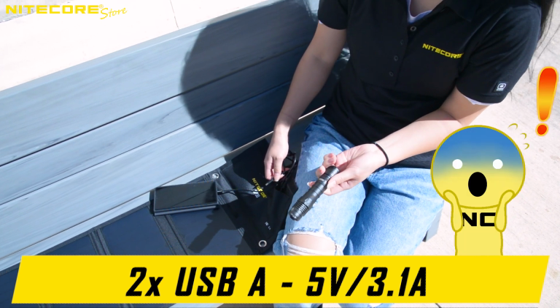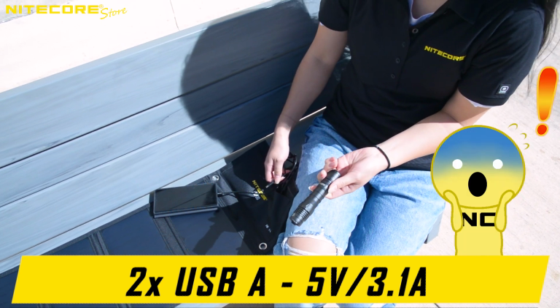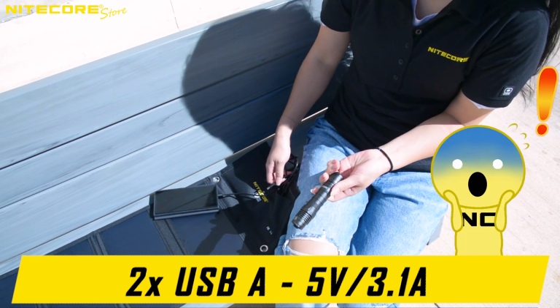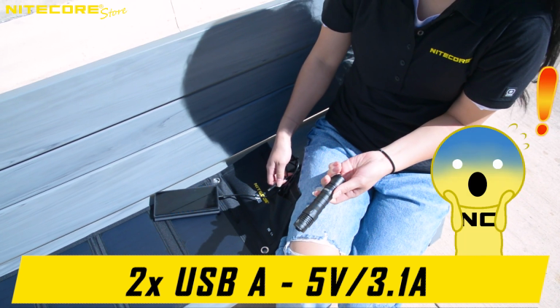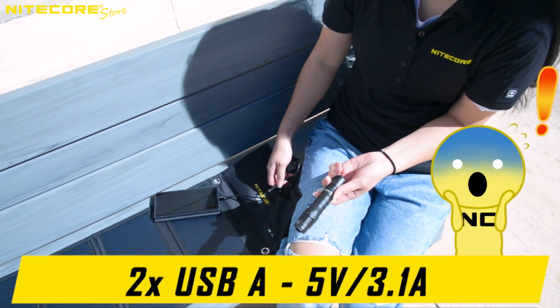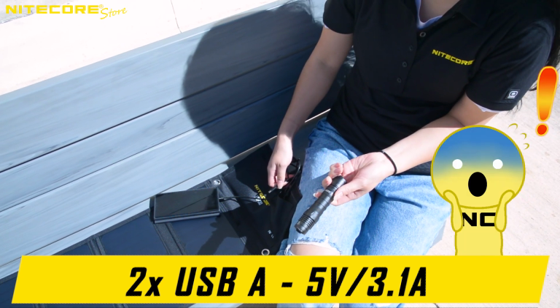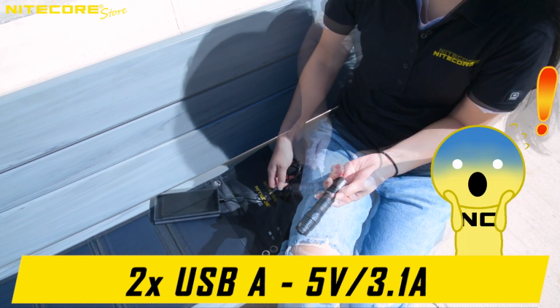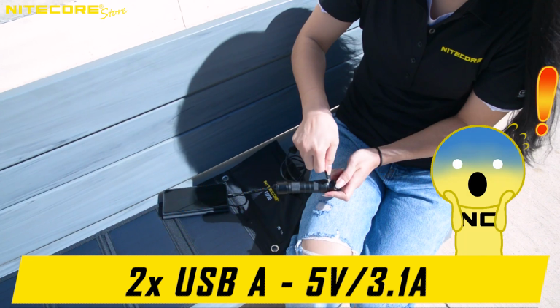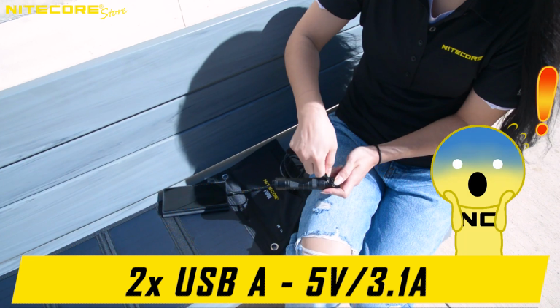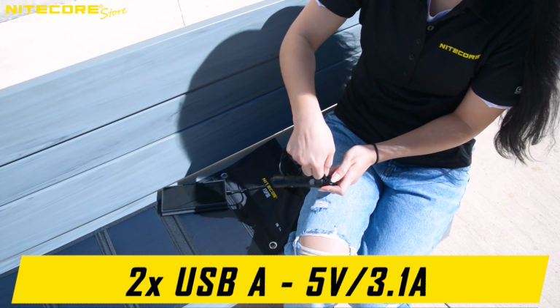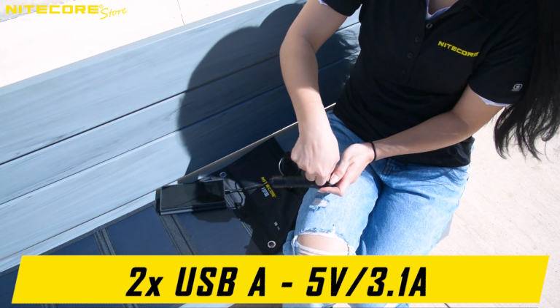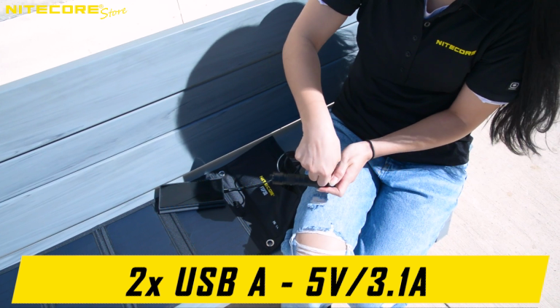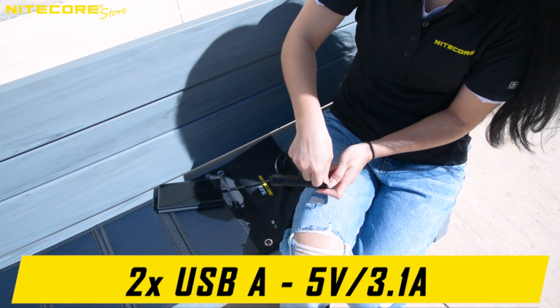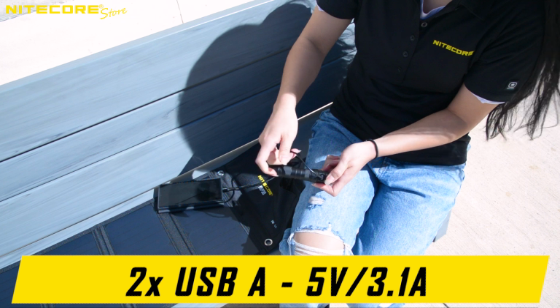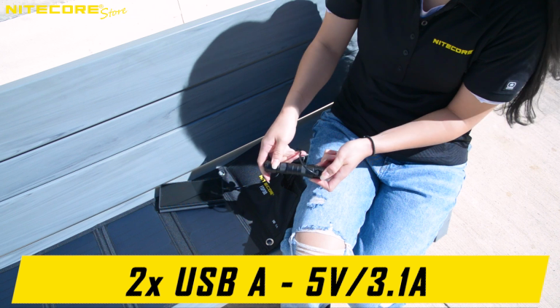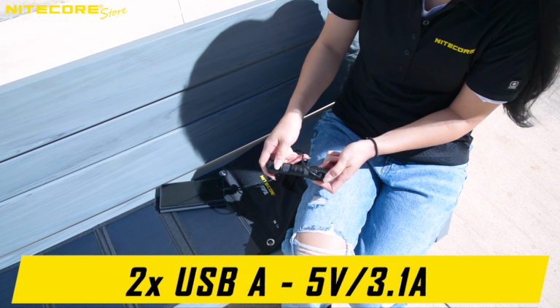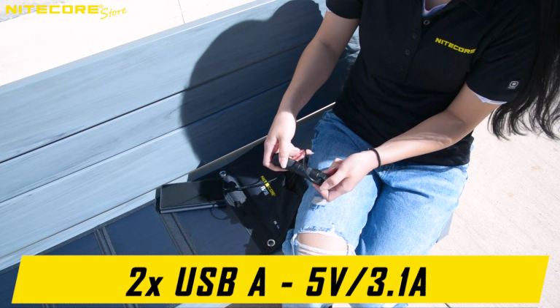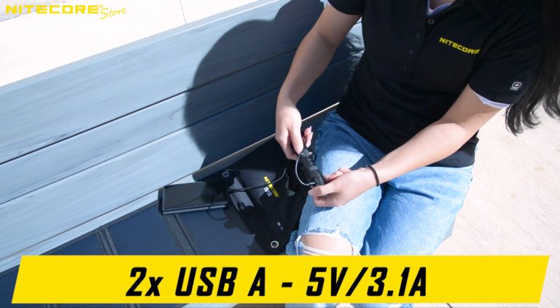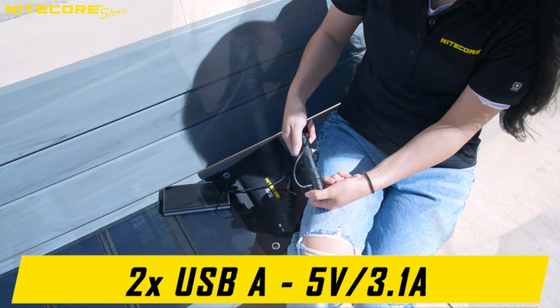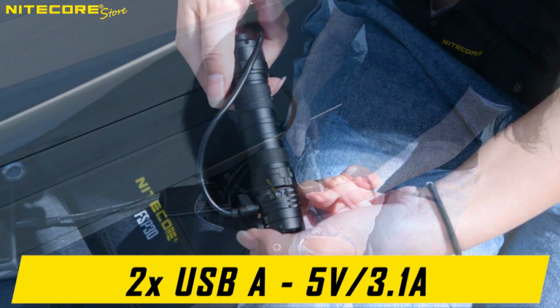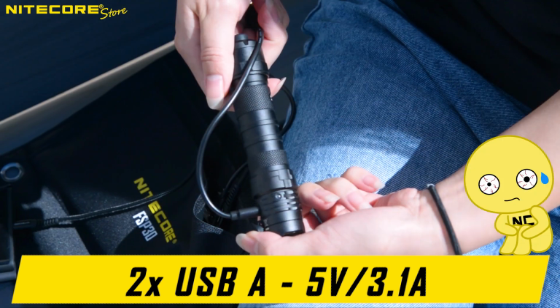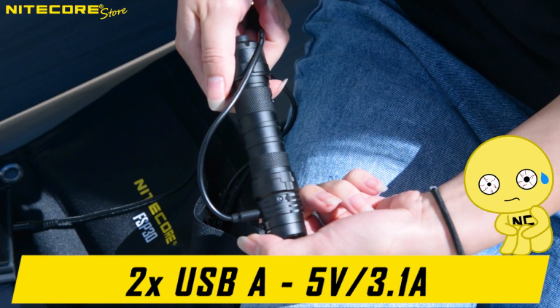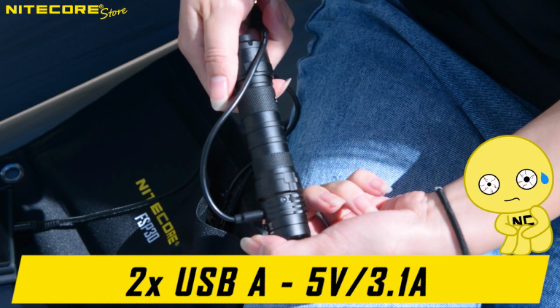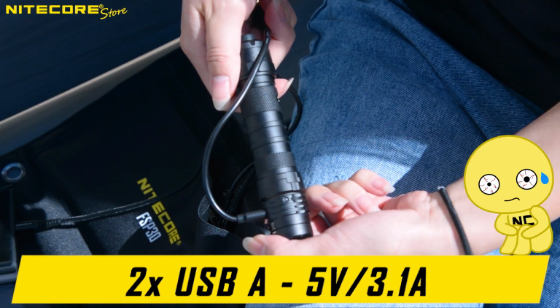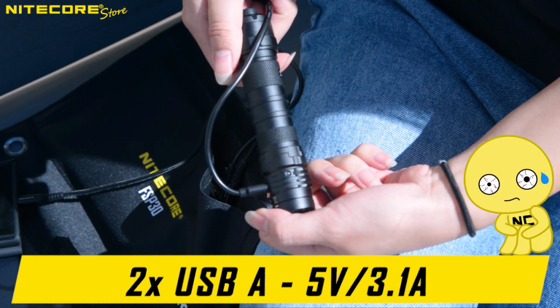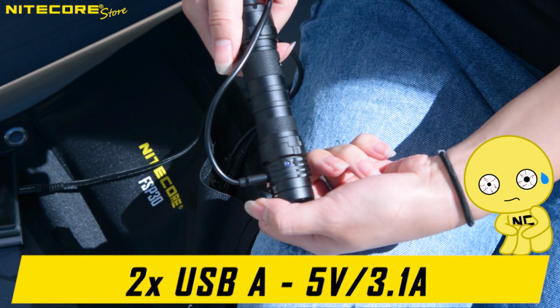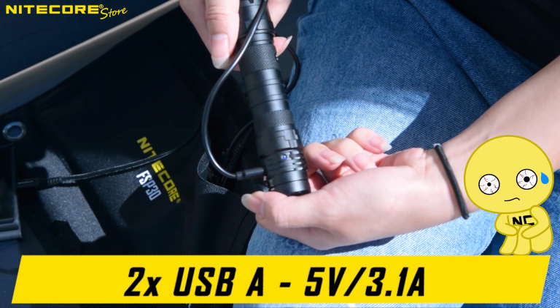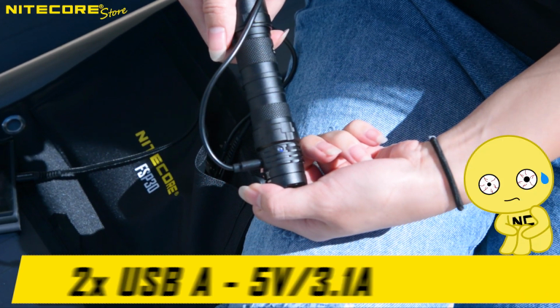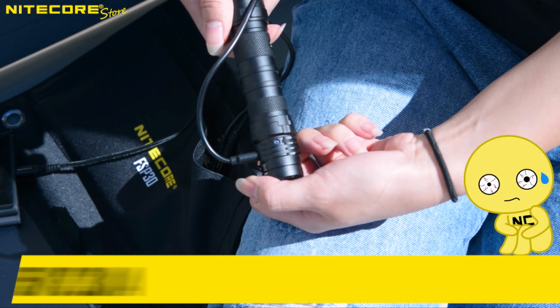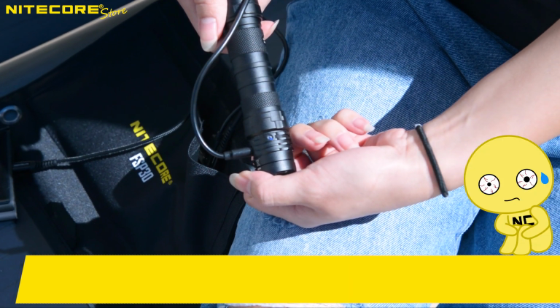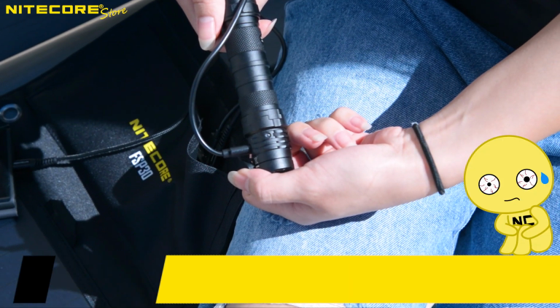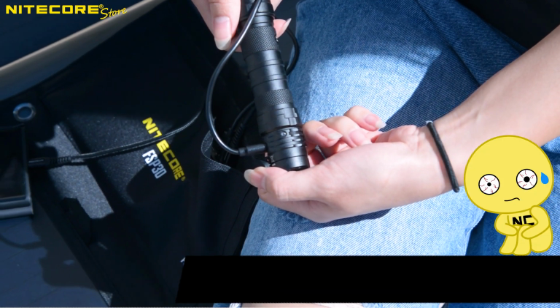Wait a second. Women's jeans have decorative pockets. Where did she pull out that flashlight from?